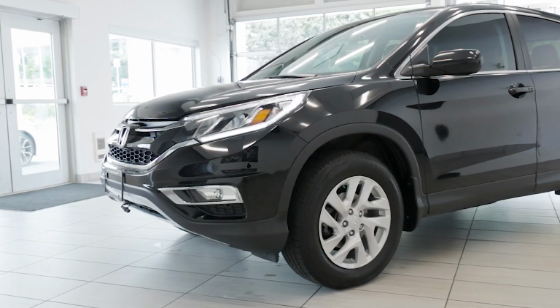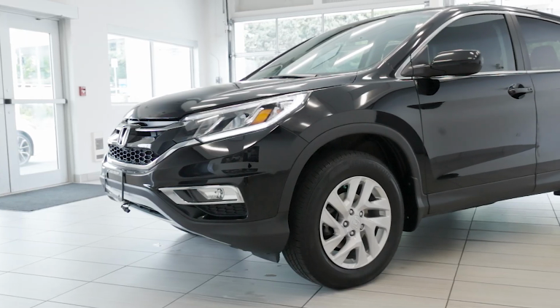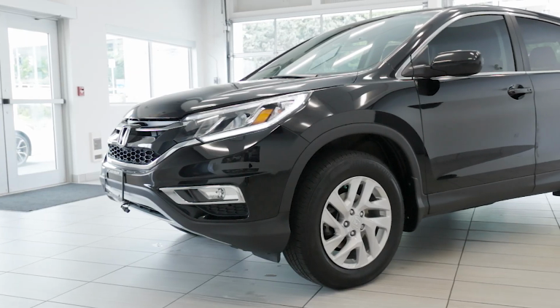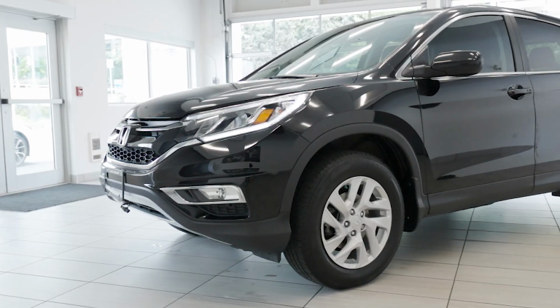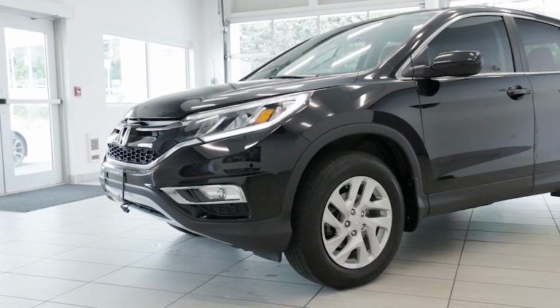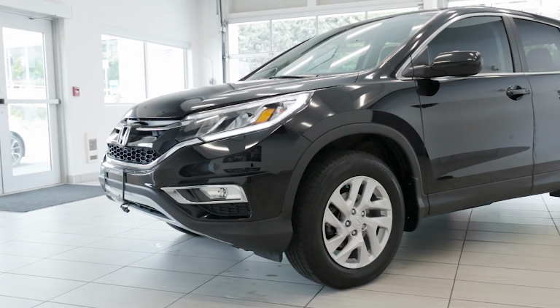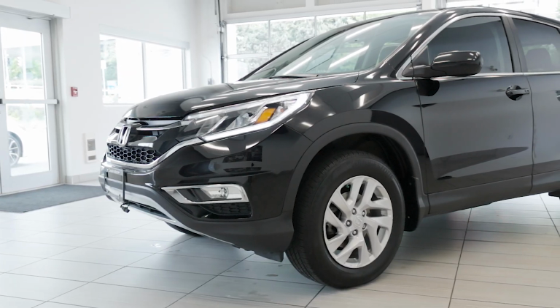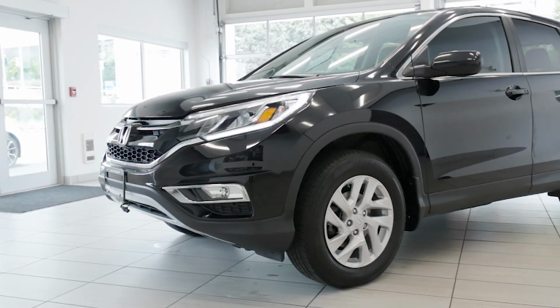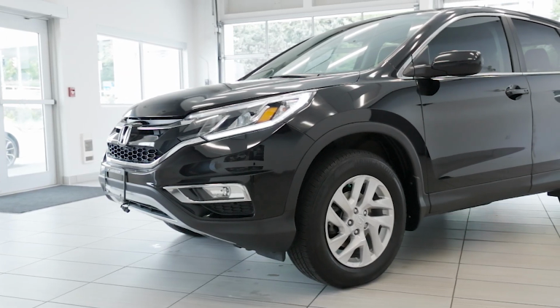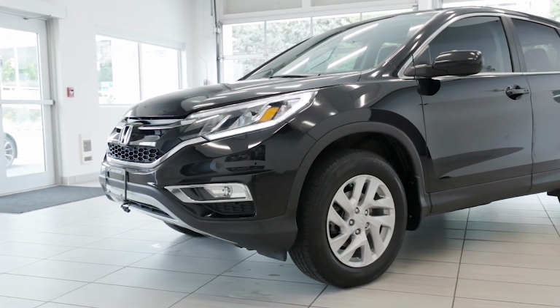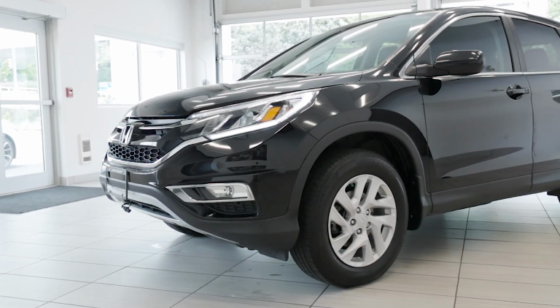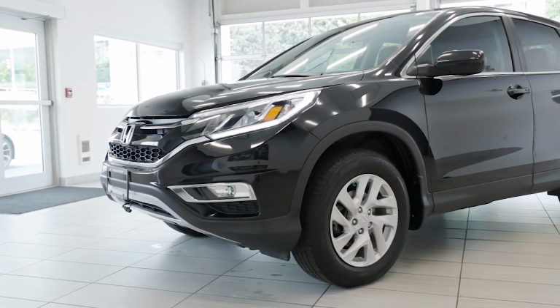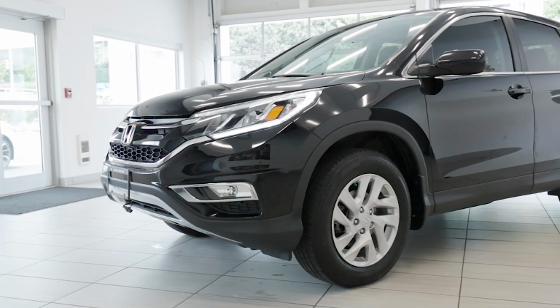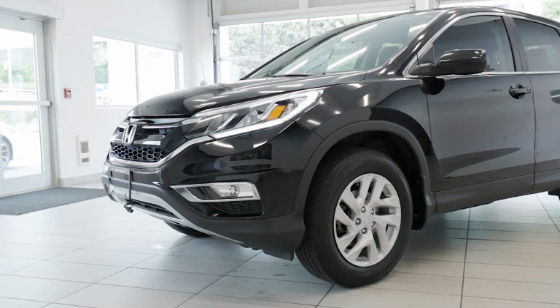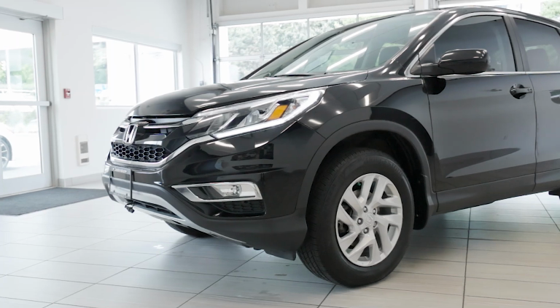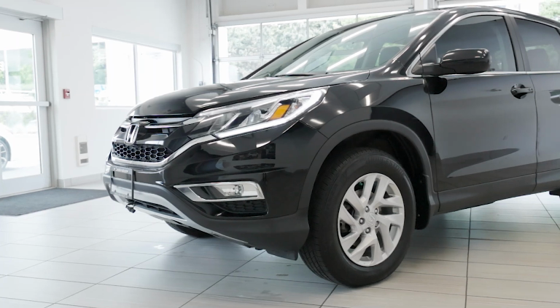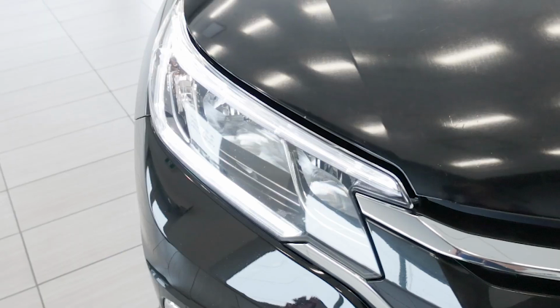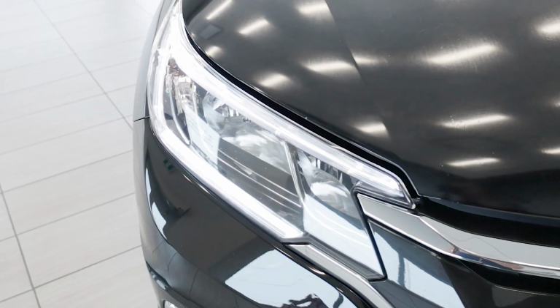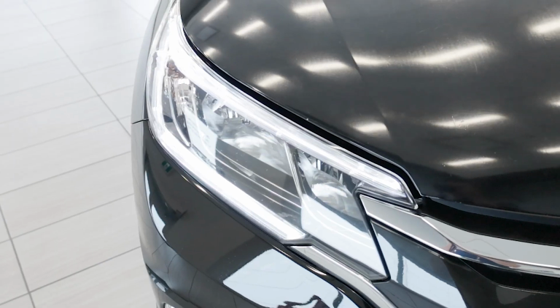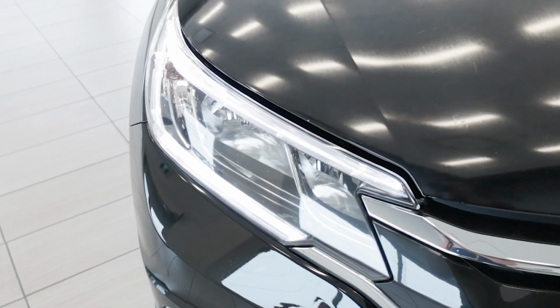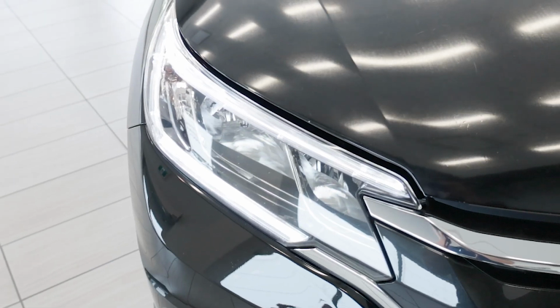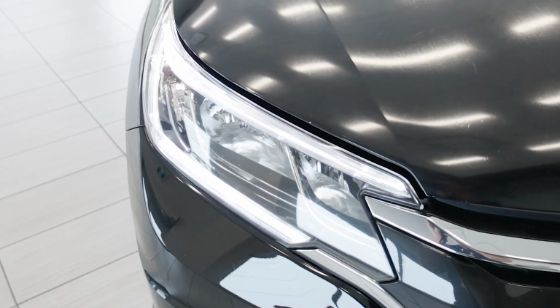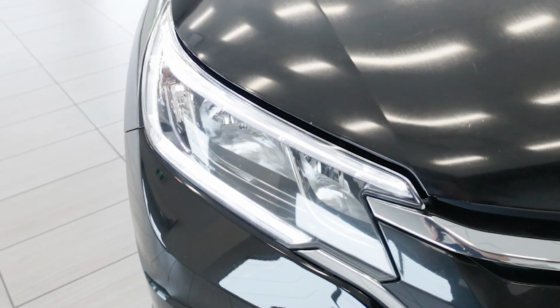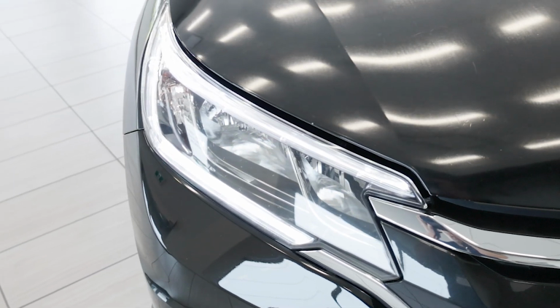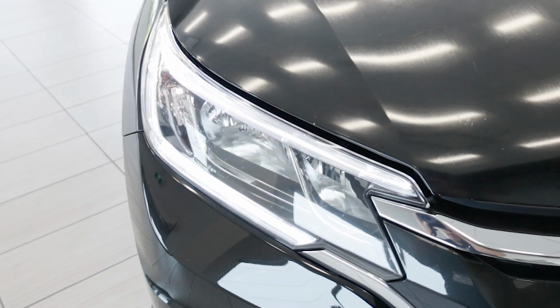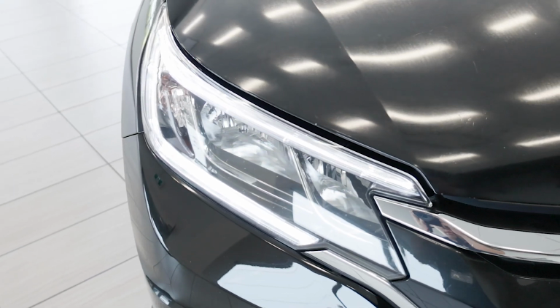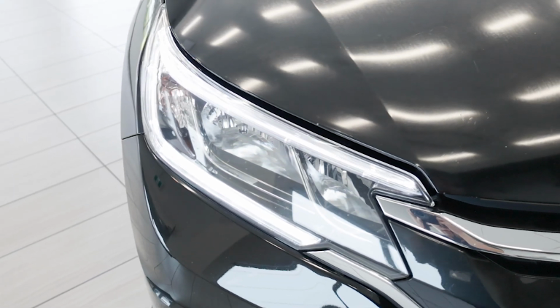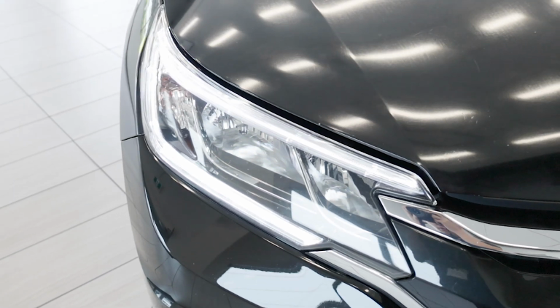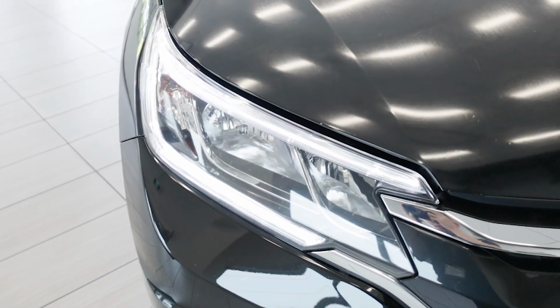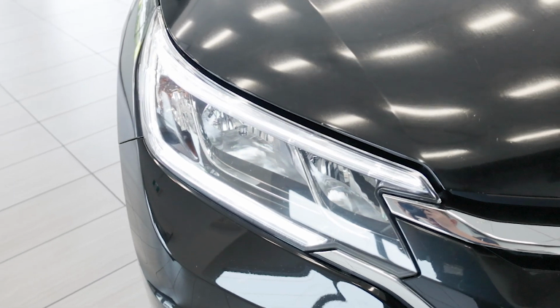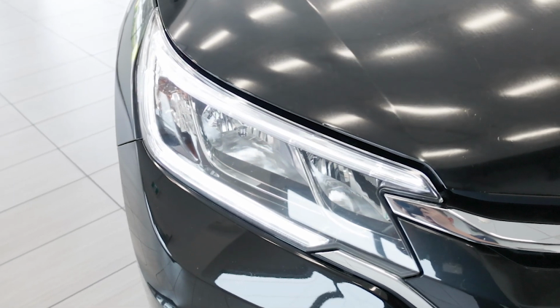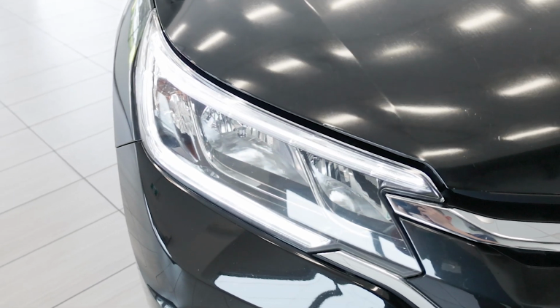So don't miss out on this chance to own this CR-V. Visit Destination Honda Burnaby today and come test drive it.